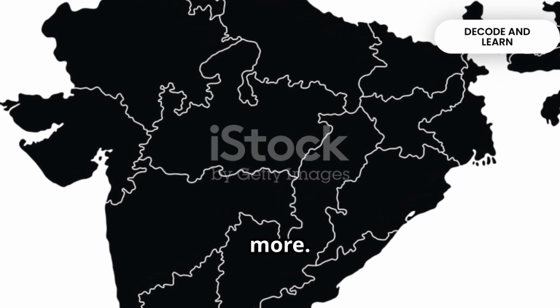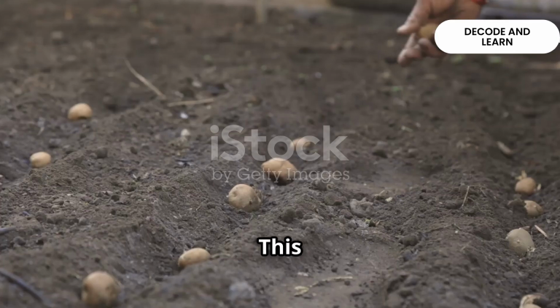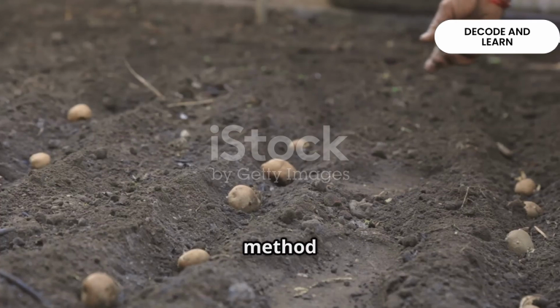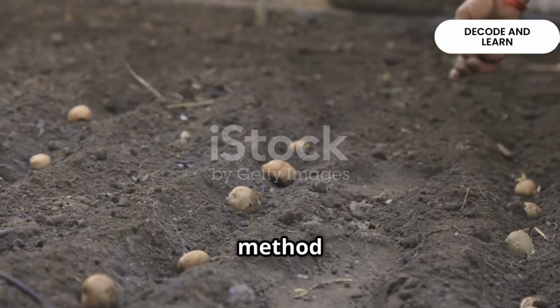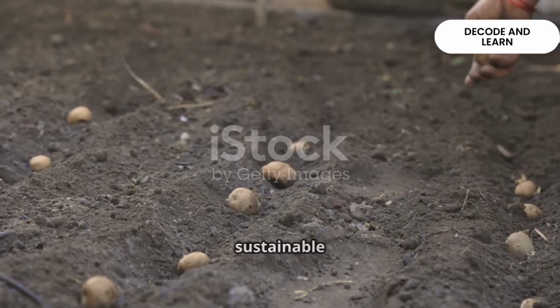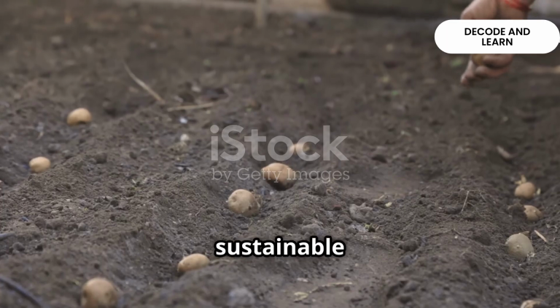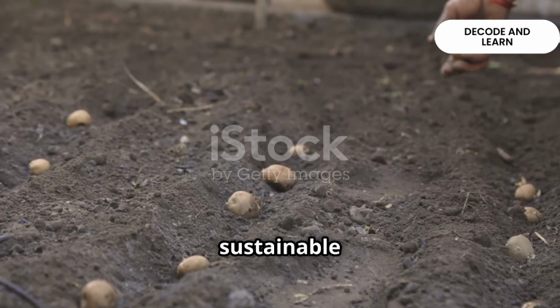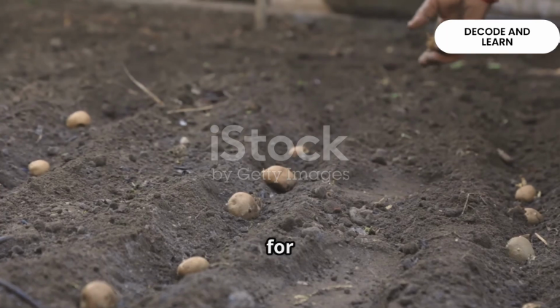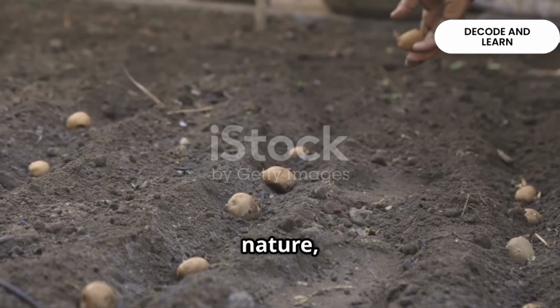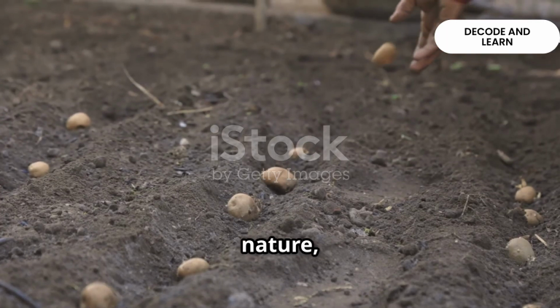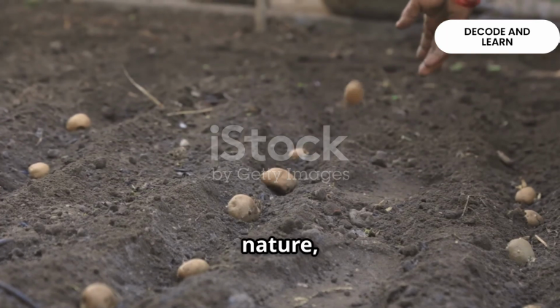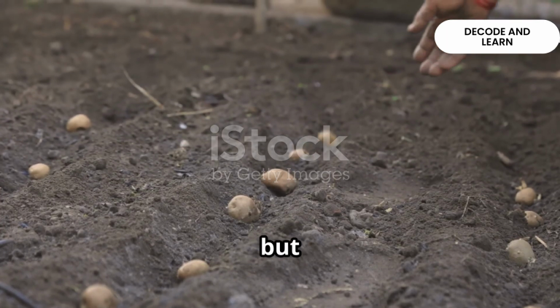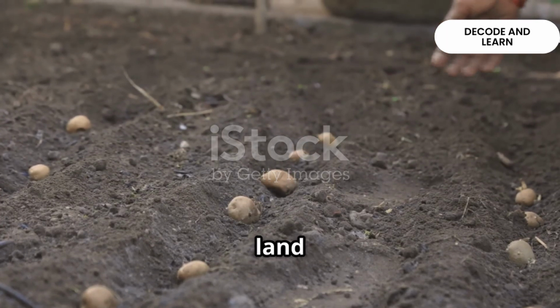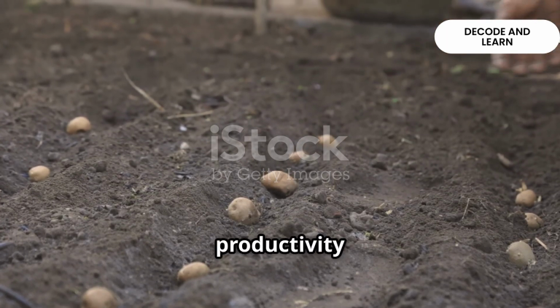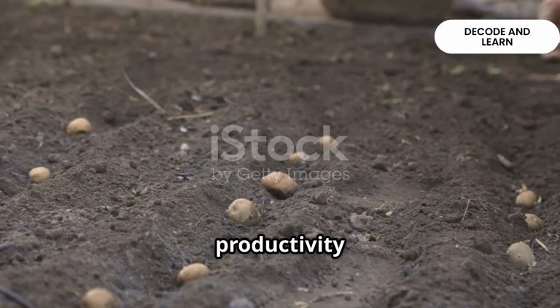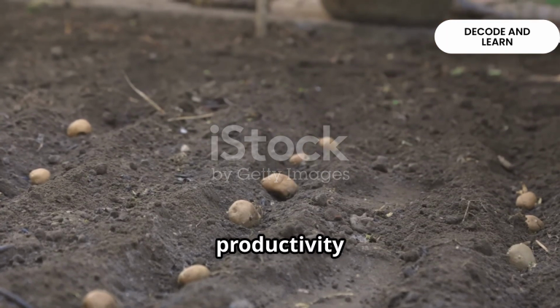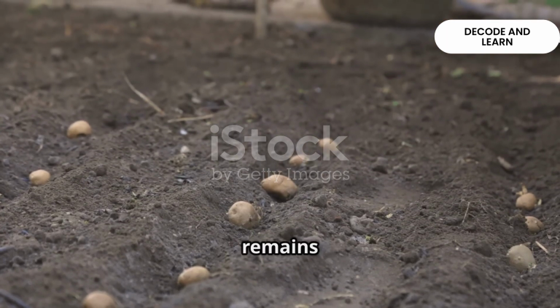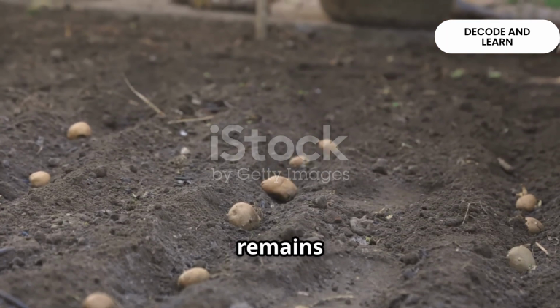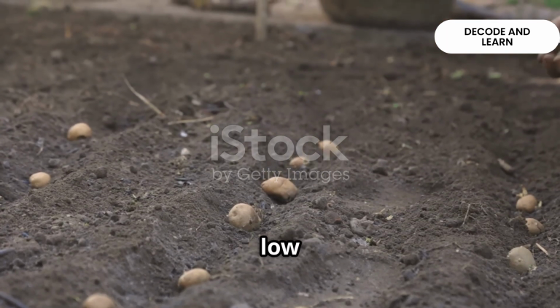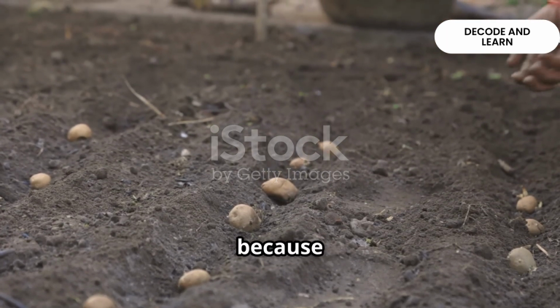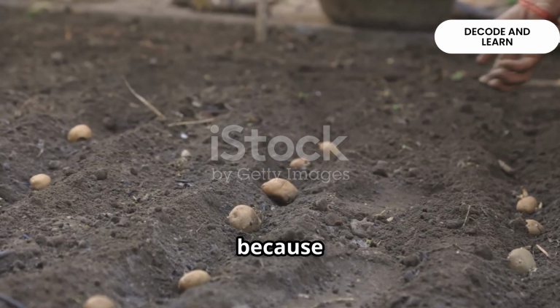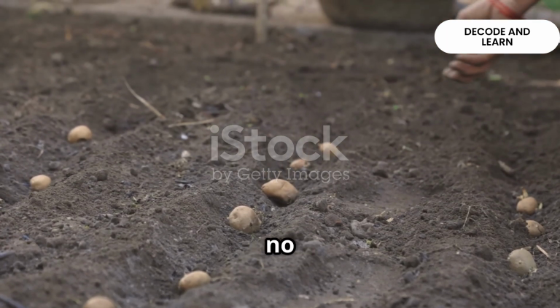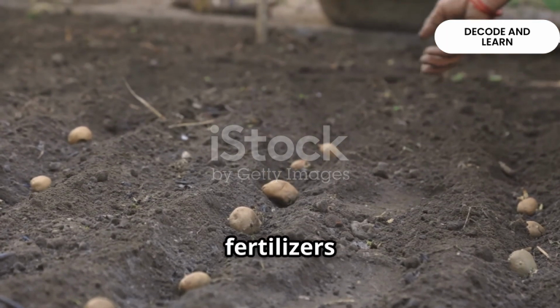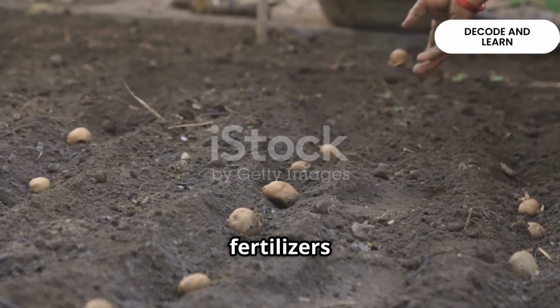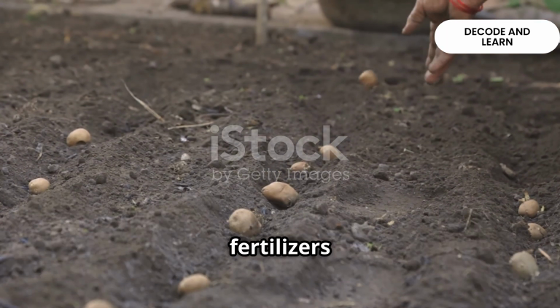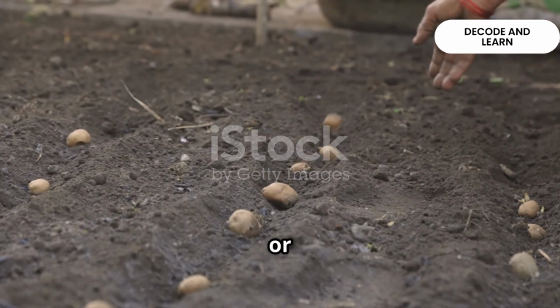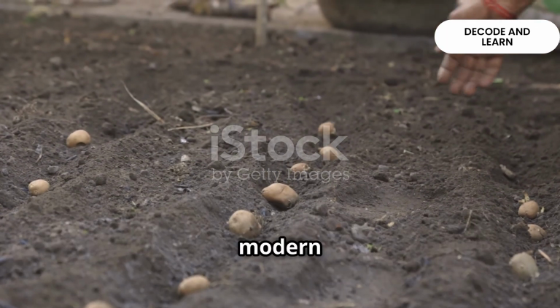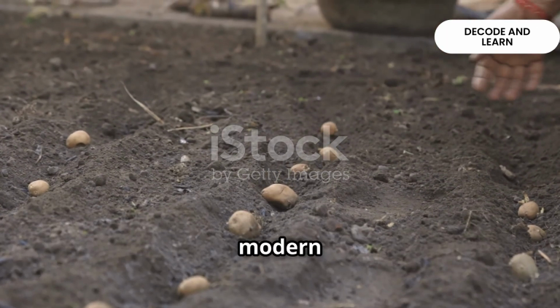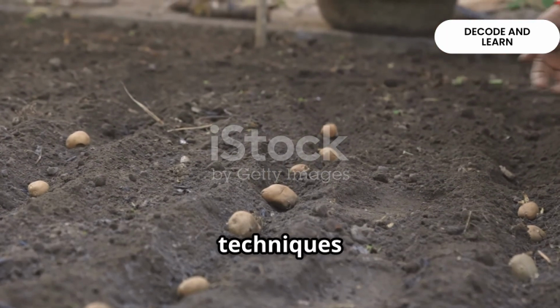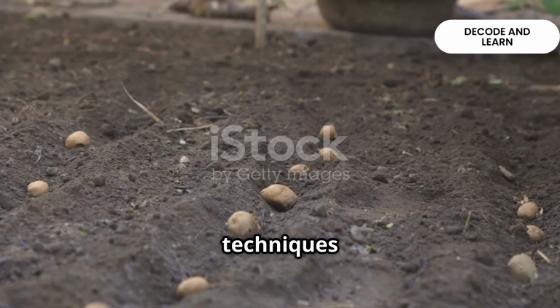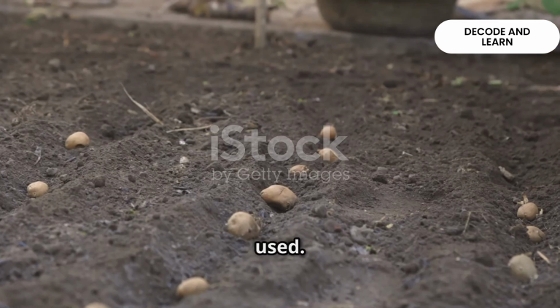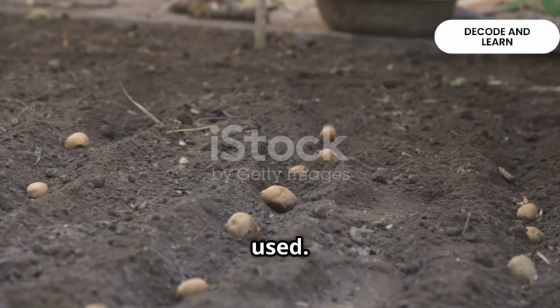This method is sustainable for nature, but land productivity remains low because no fertilizers or modern techniques are used.